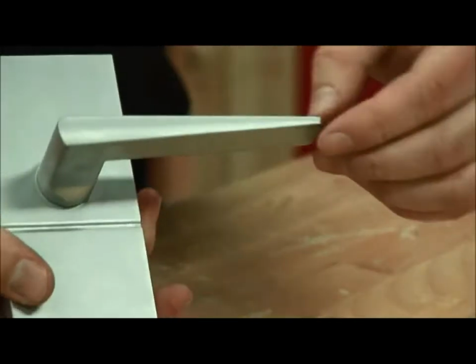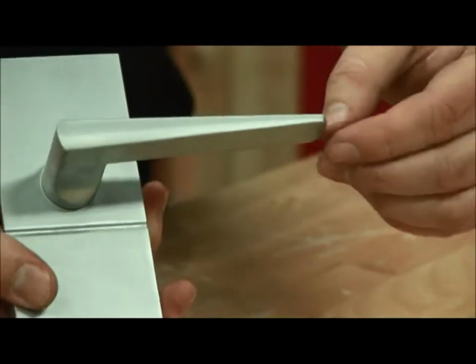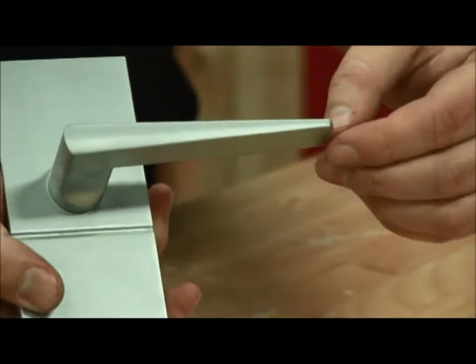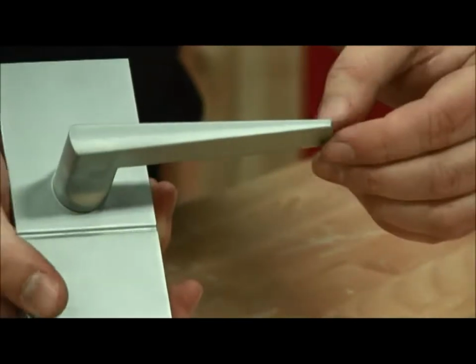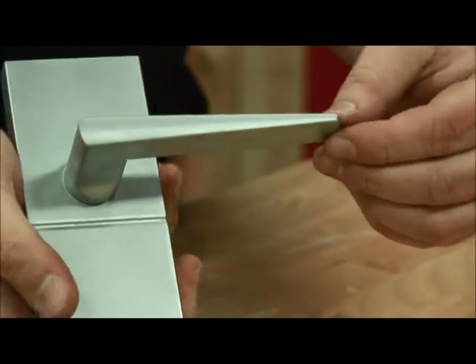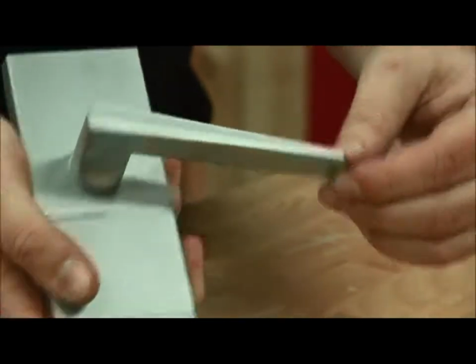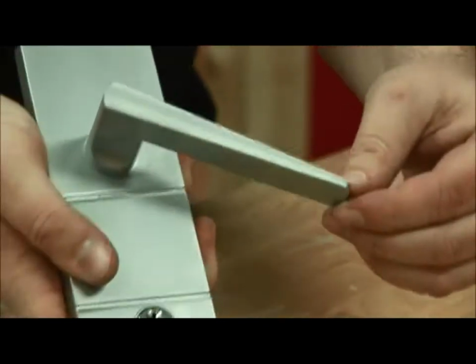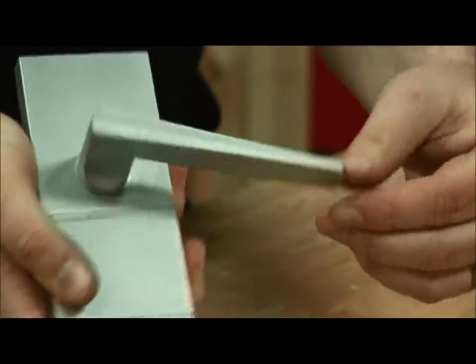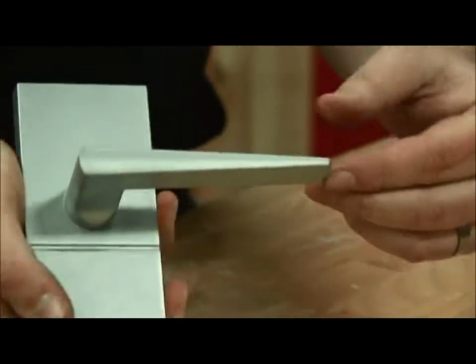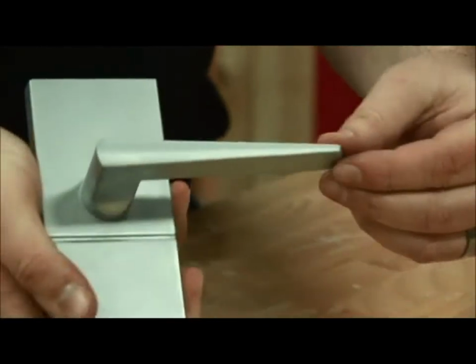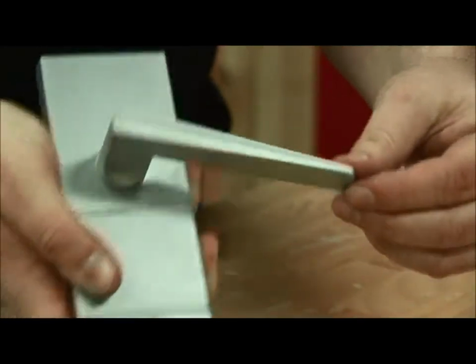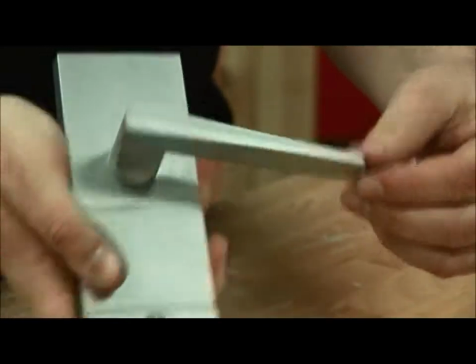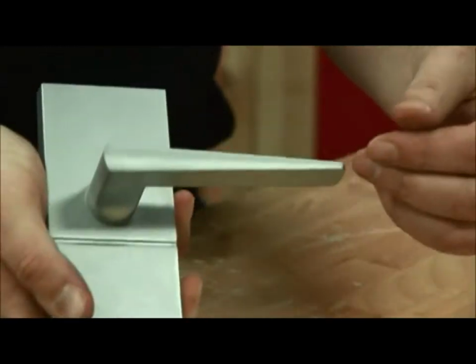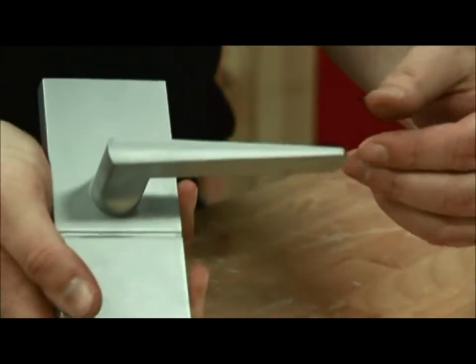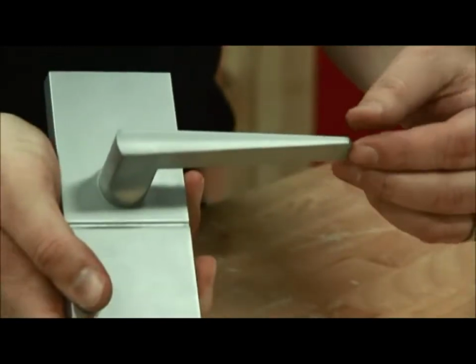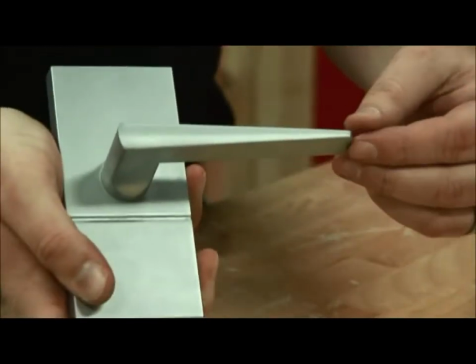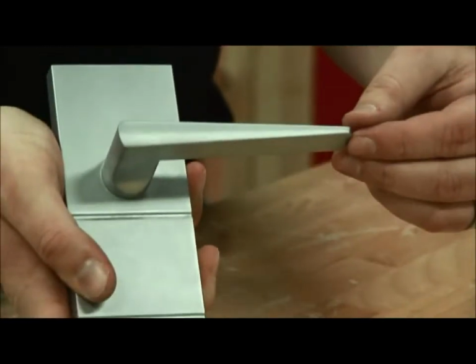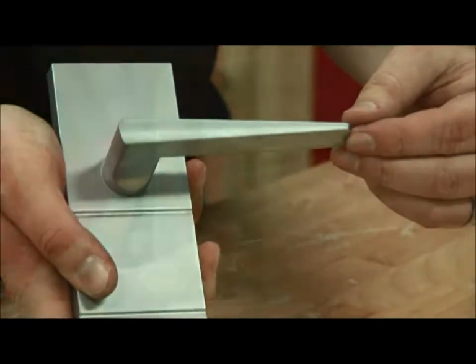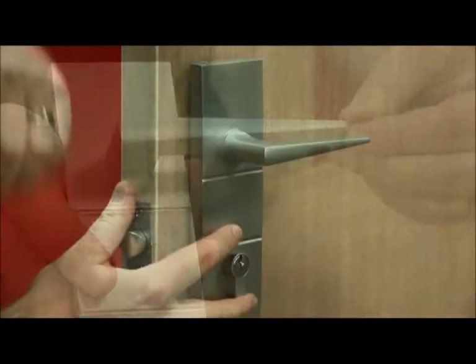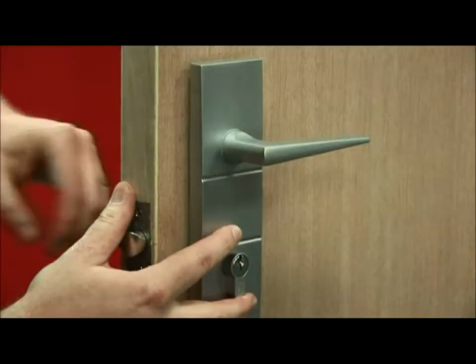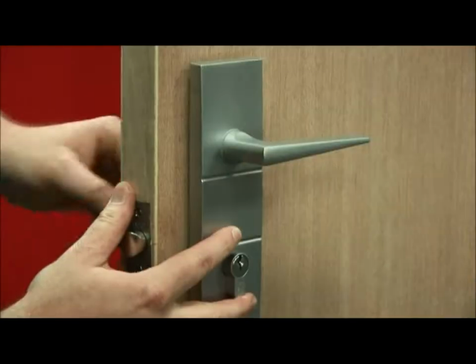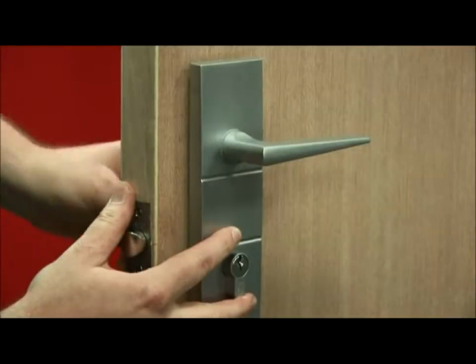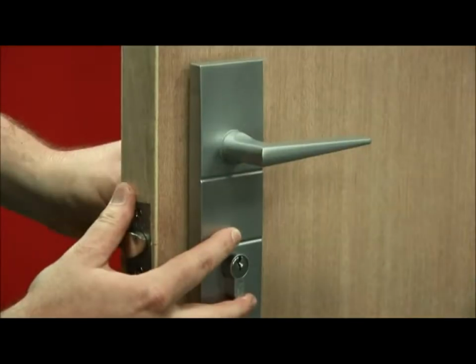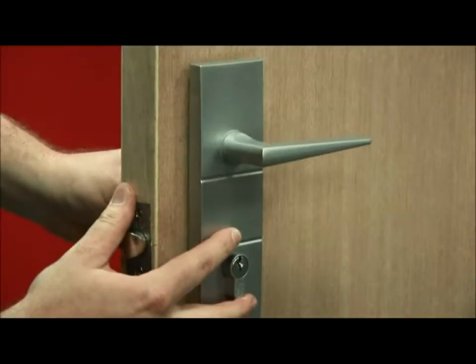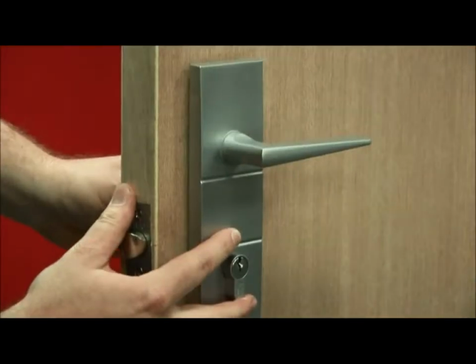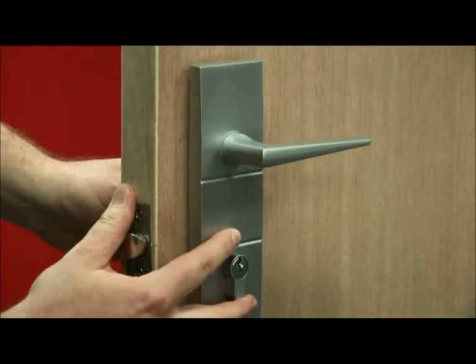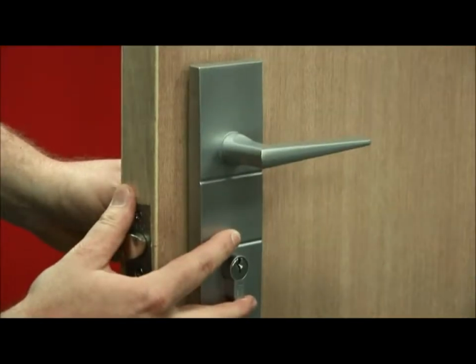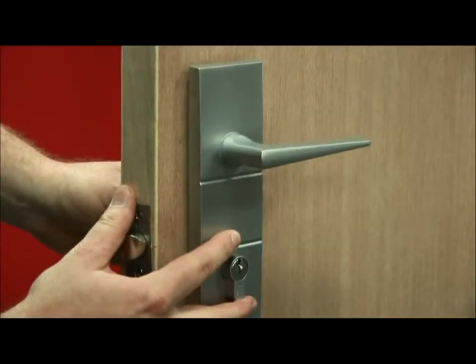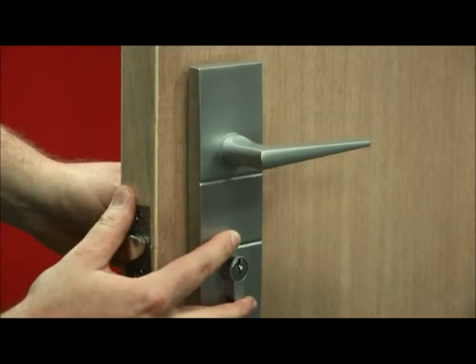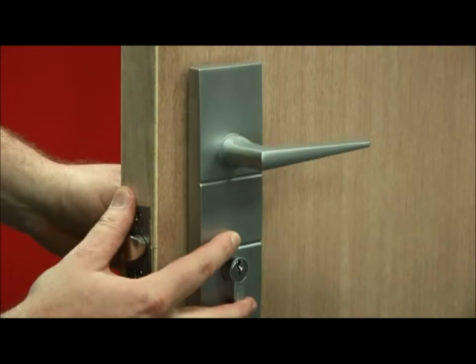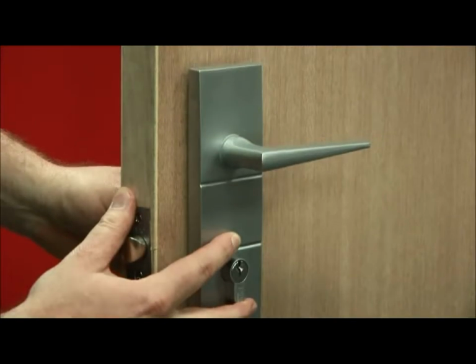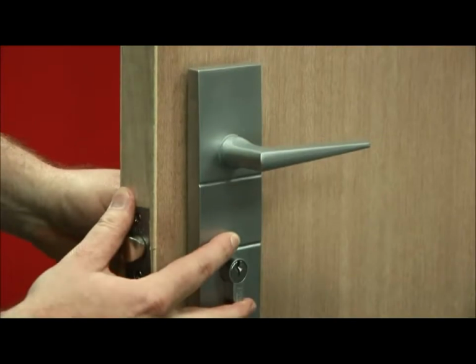And there we've re-handed the entrance set. So now the Corvin entrance set is handed to fit this door.